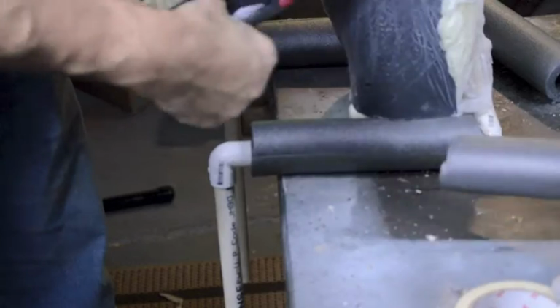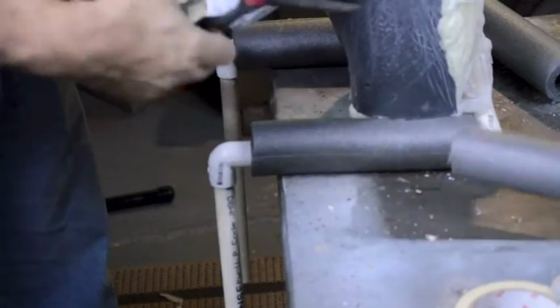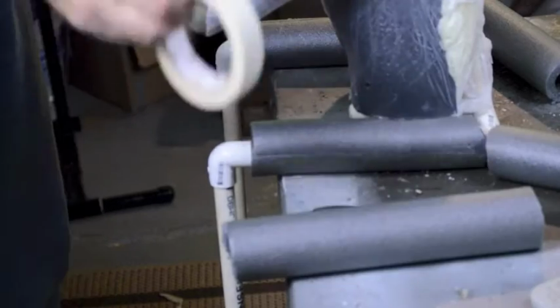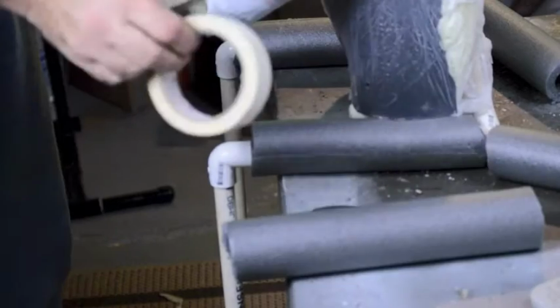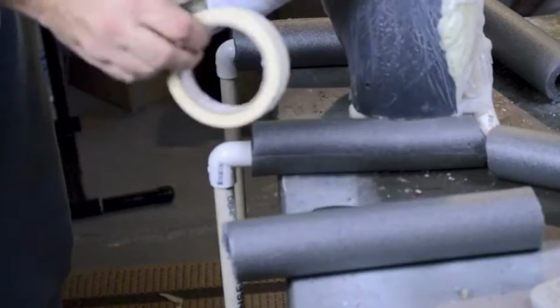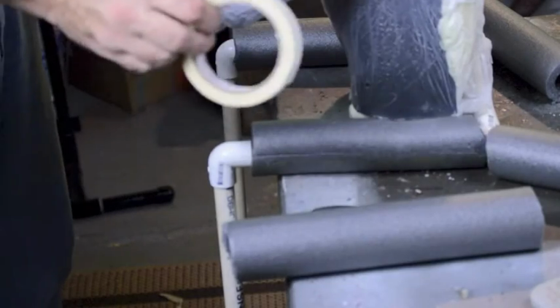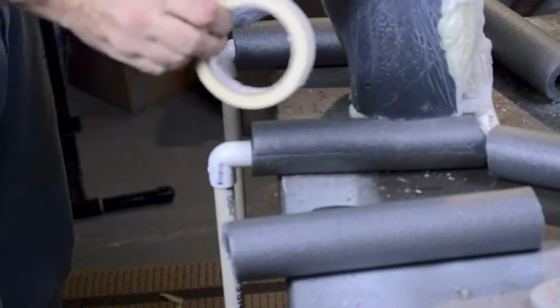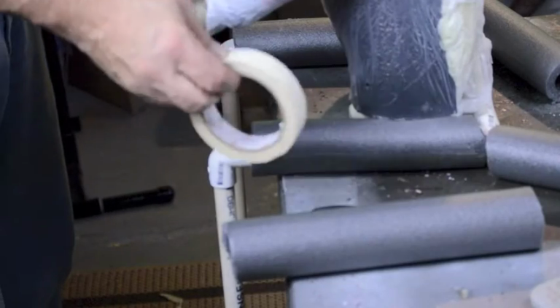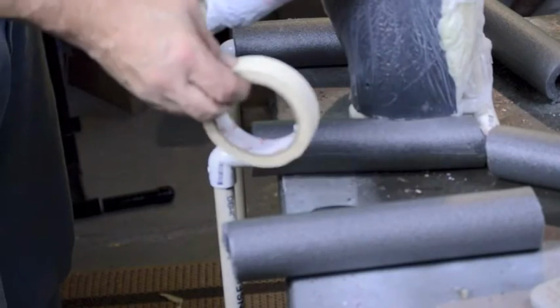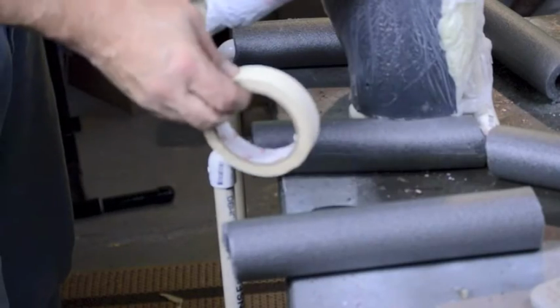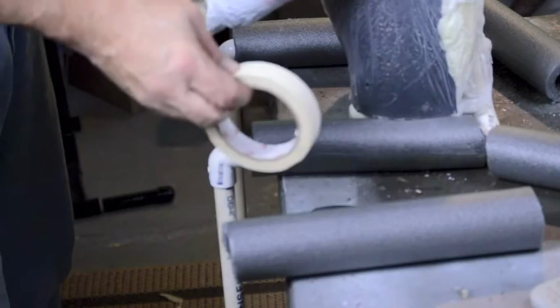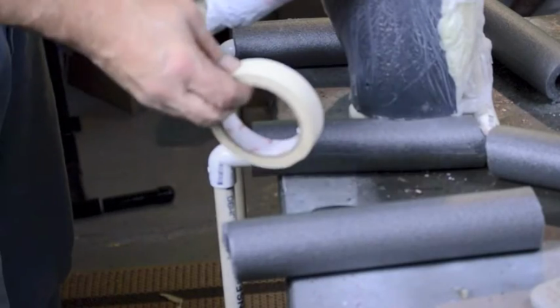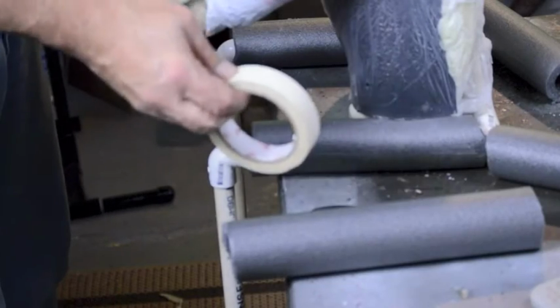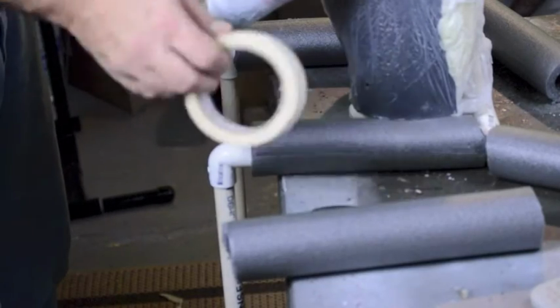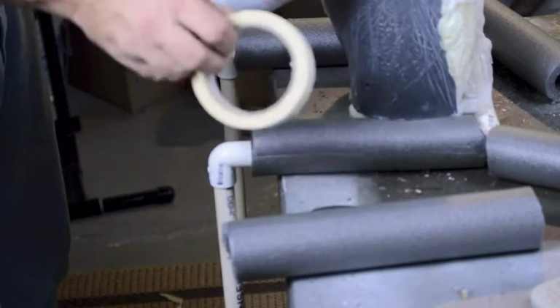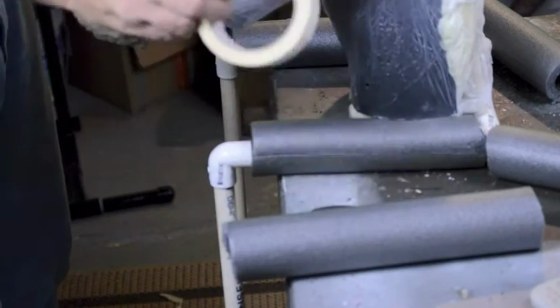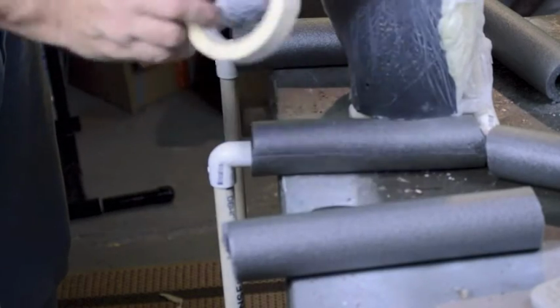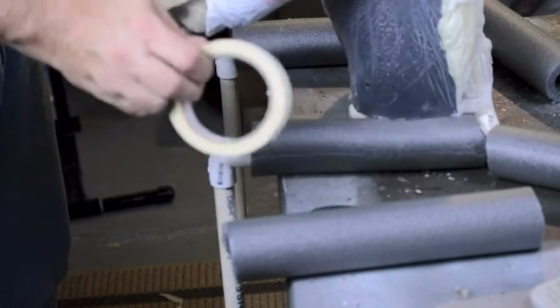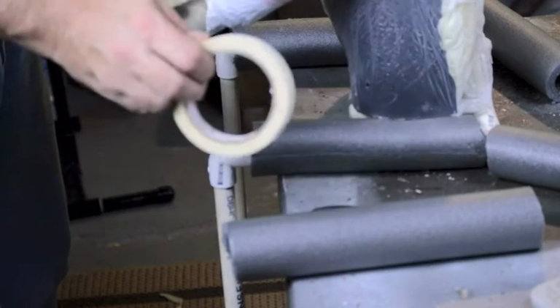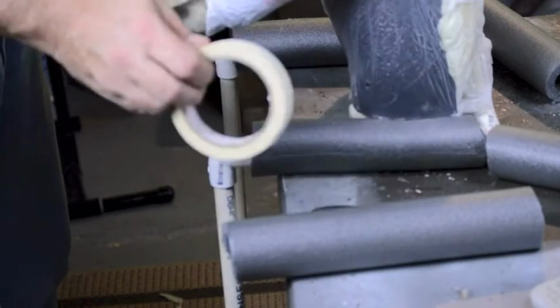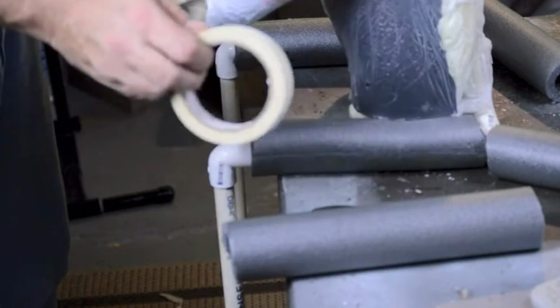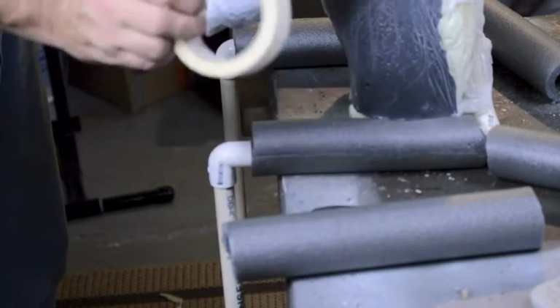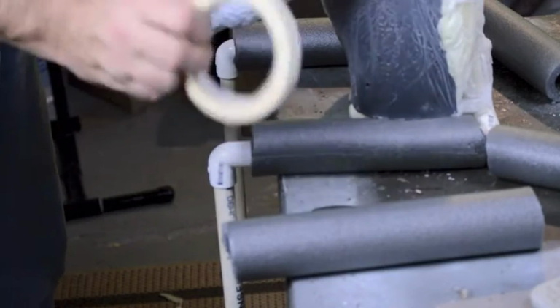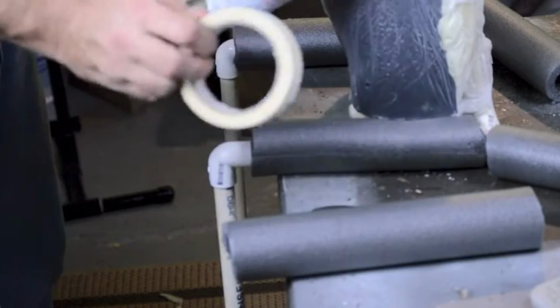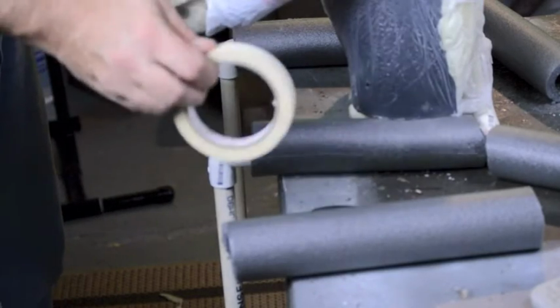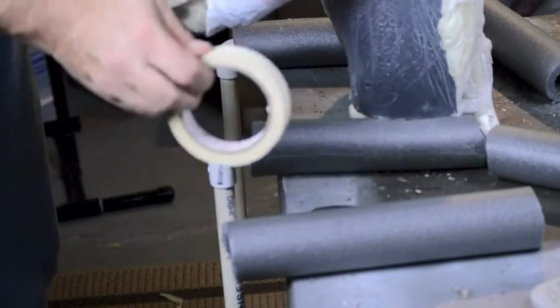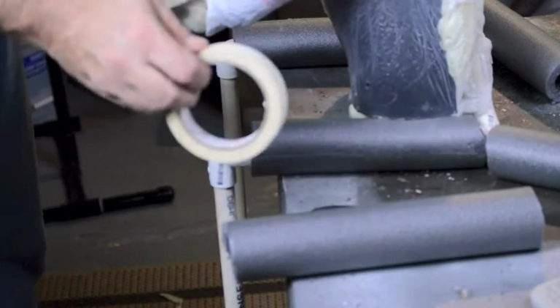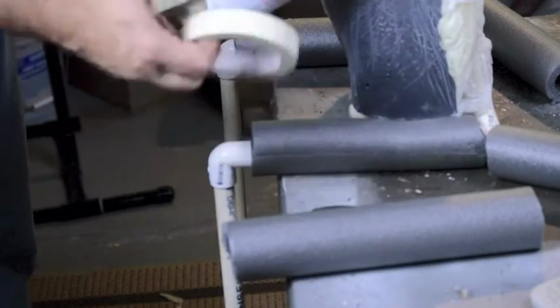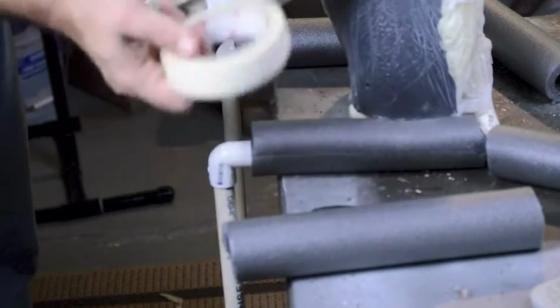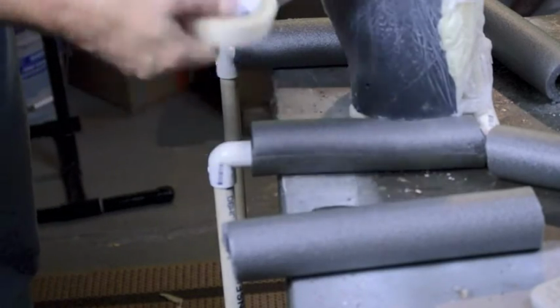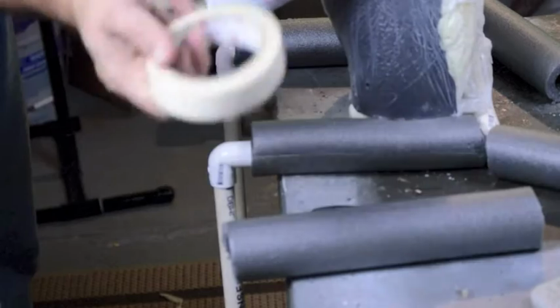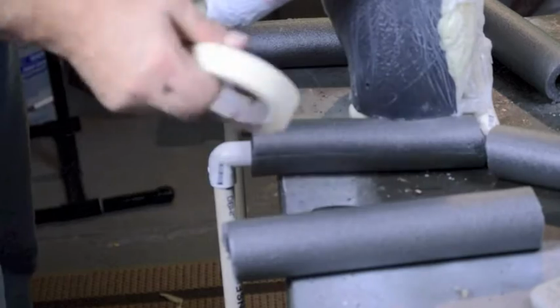I think this is dollar store tape. It is the worst possible crap to ever buy.